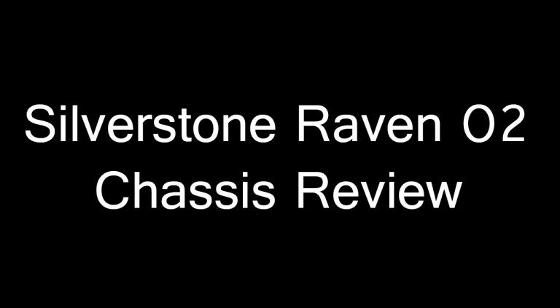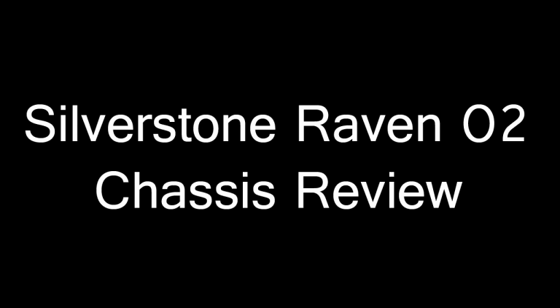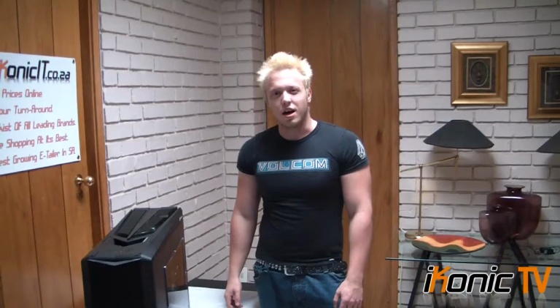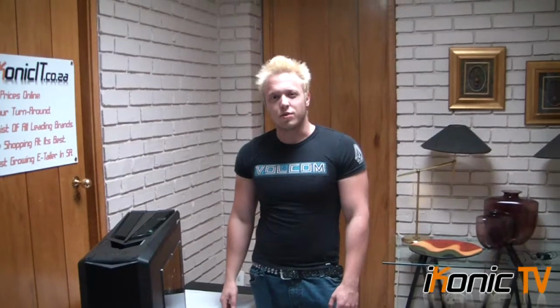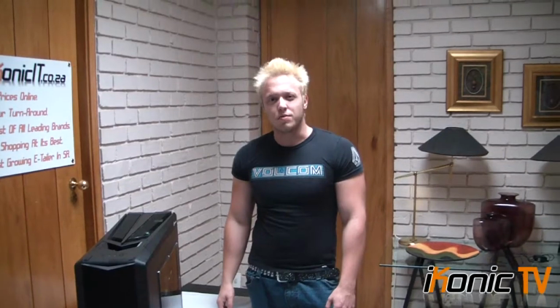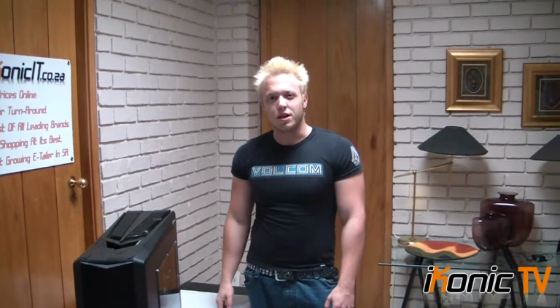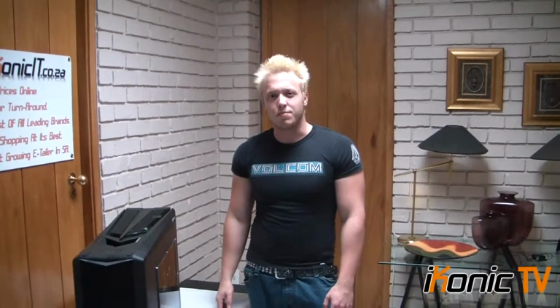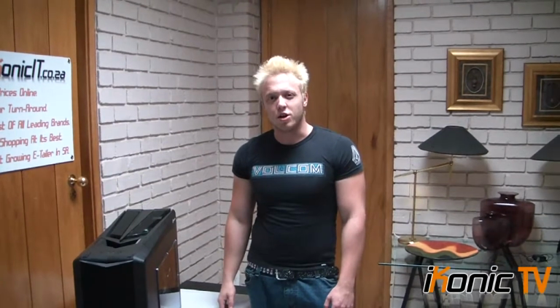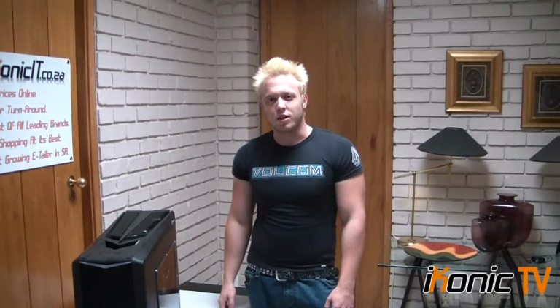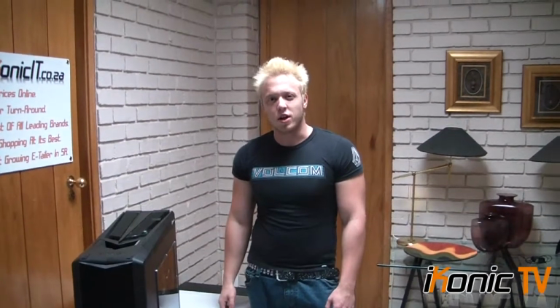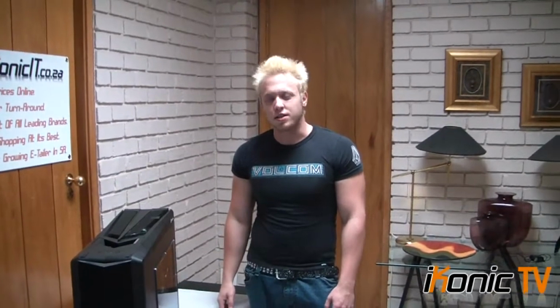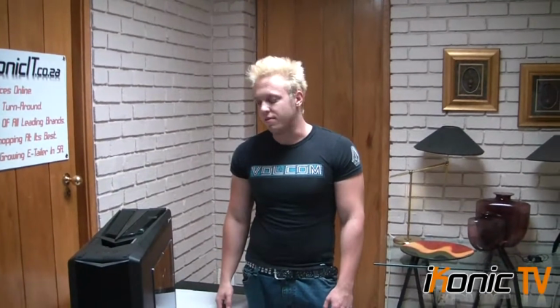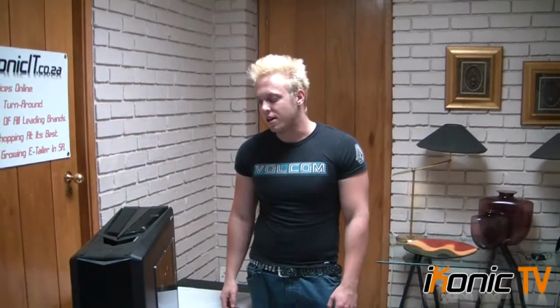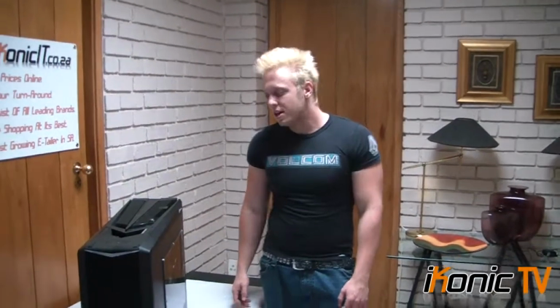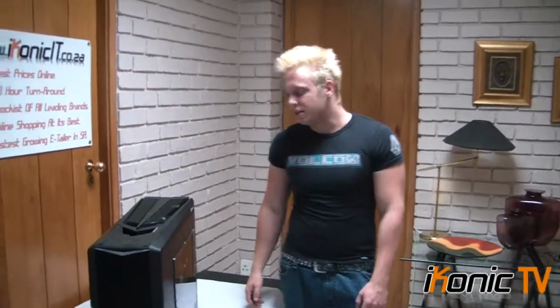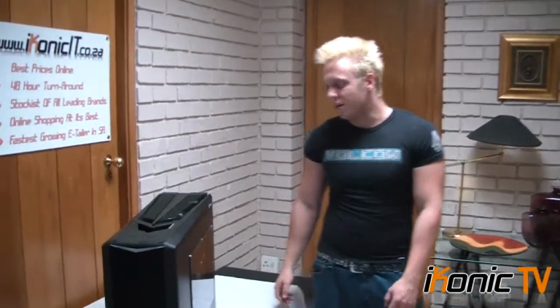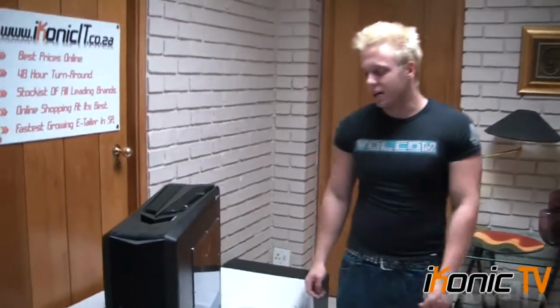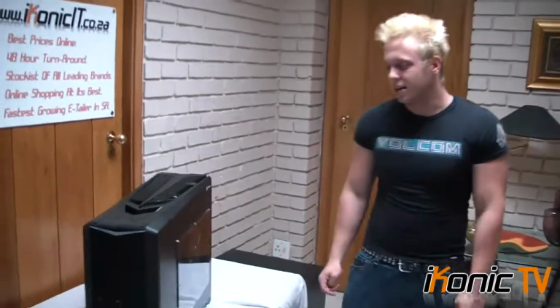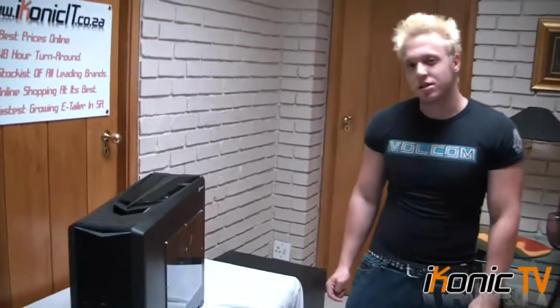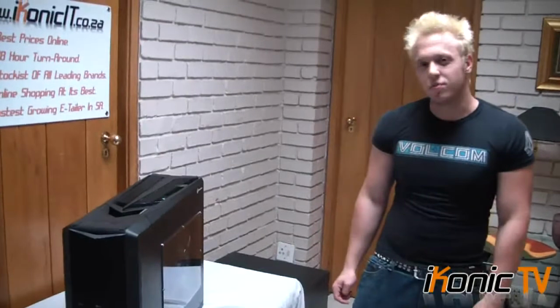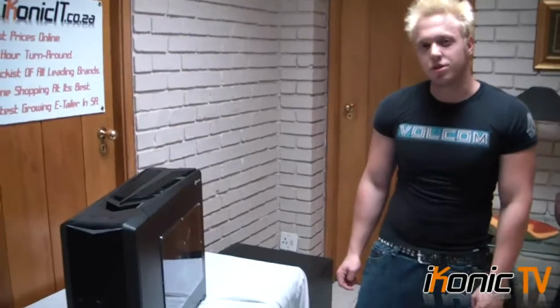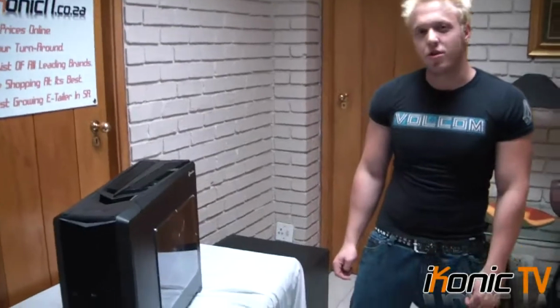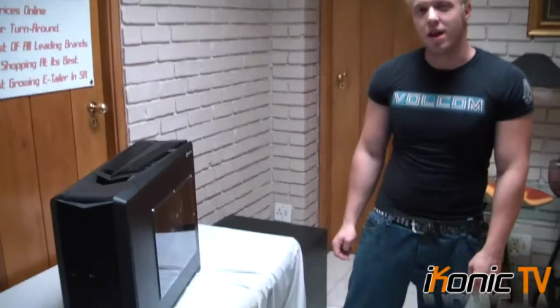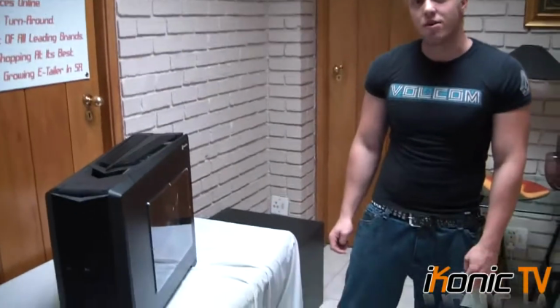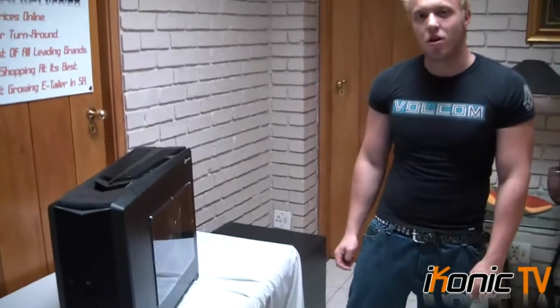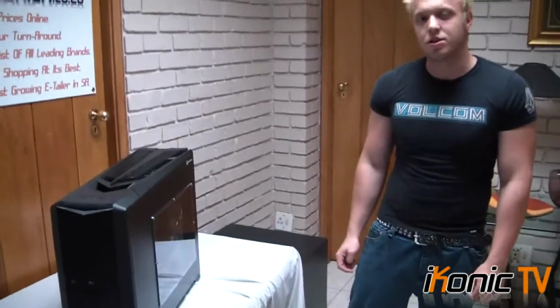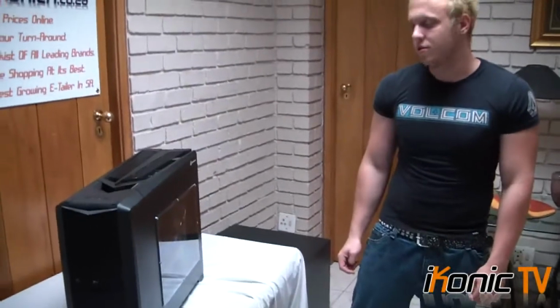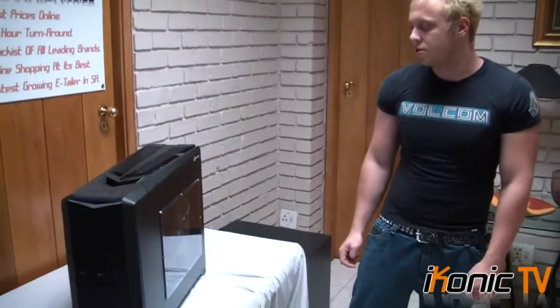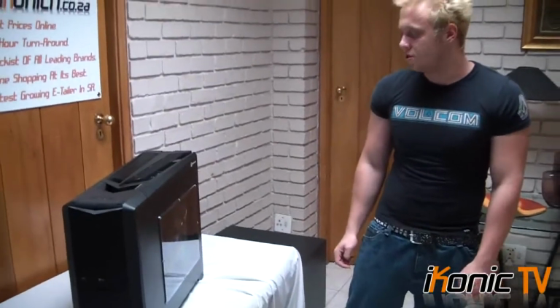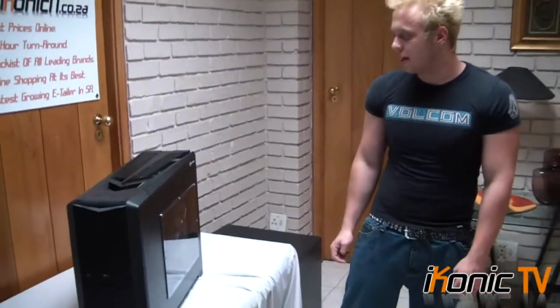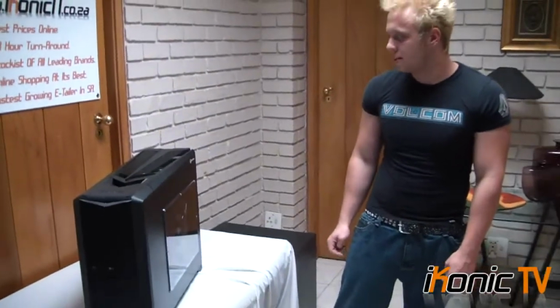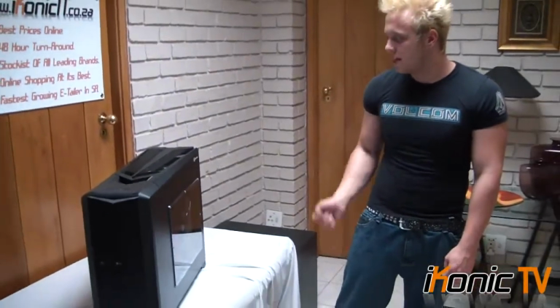Welcome to another episode of ReconicTV. Today we're looking at the Silverstone Raven Aura Zero Two case.